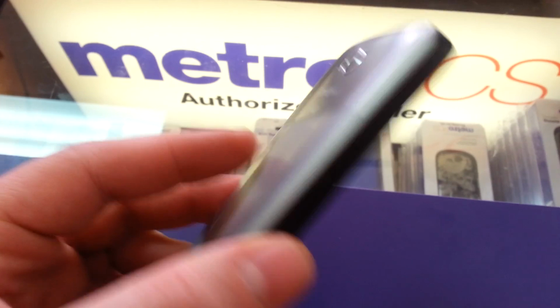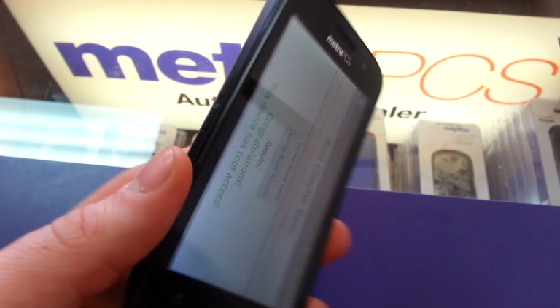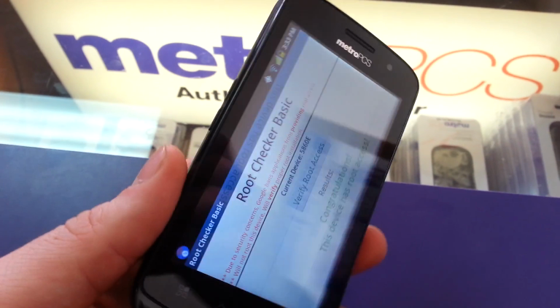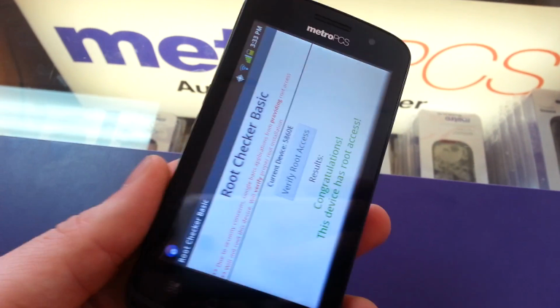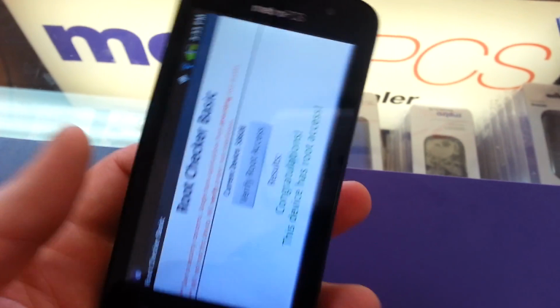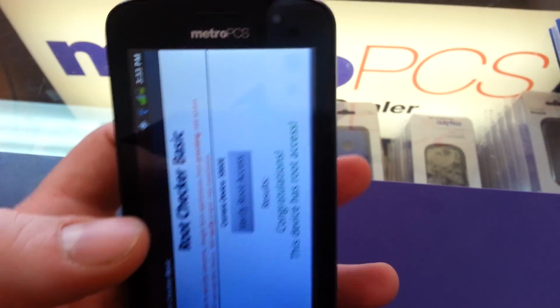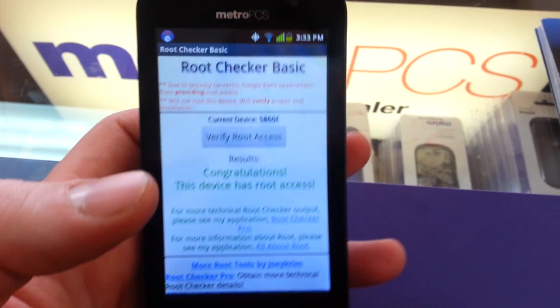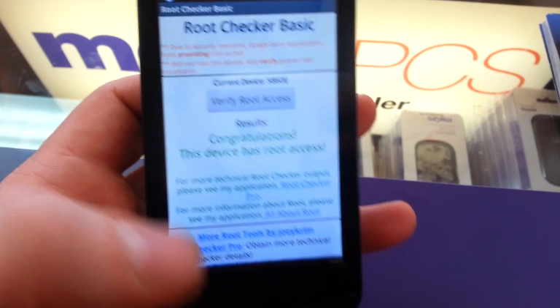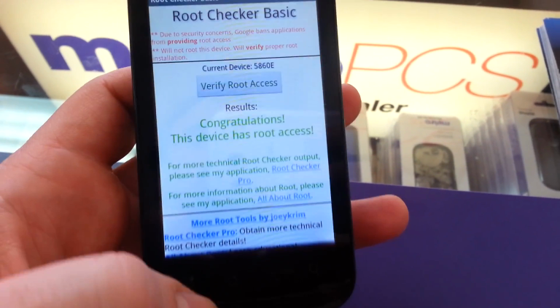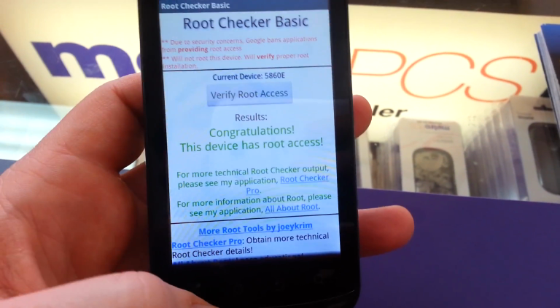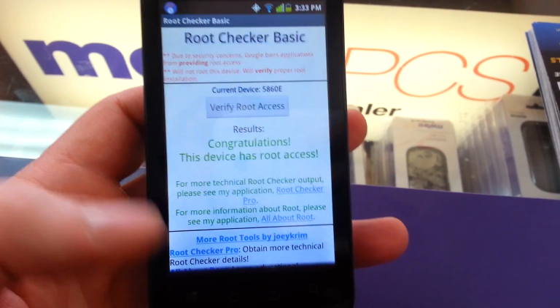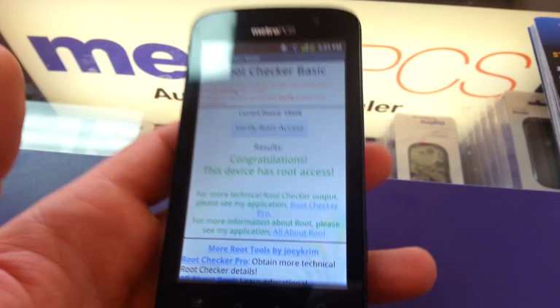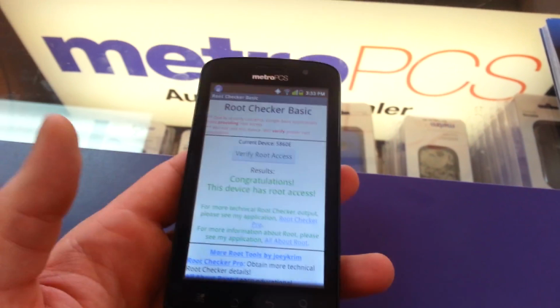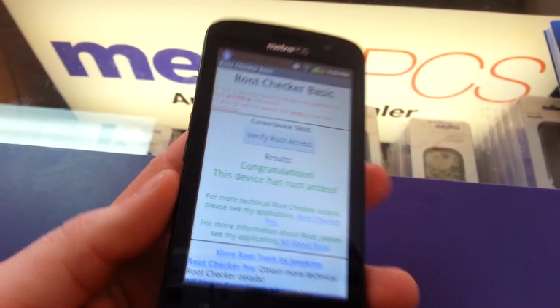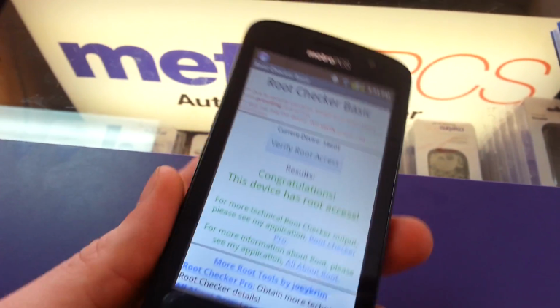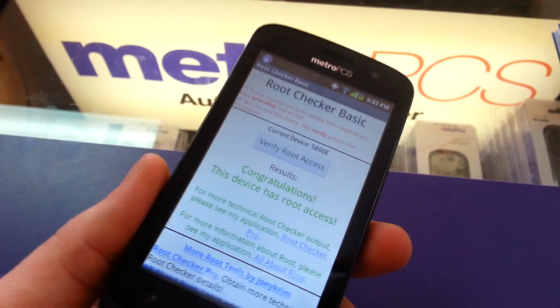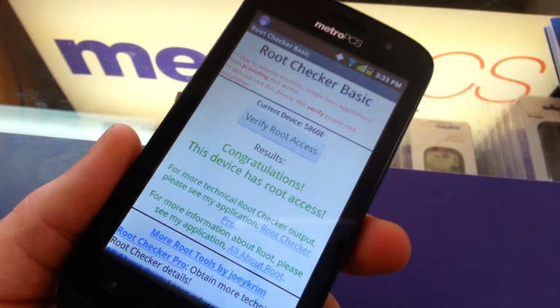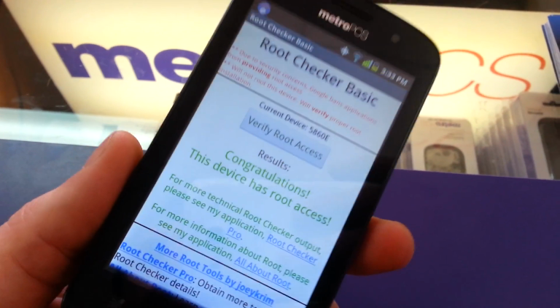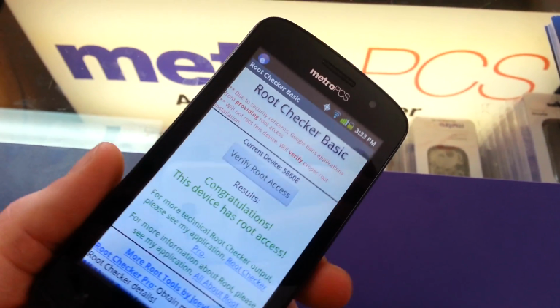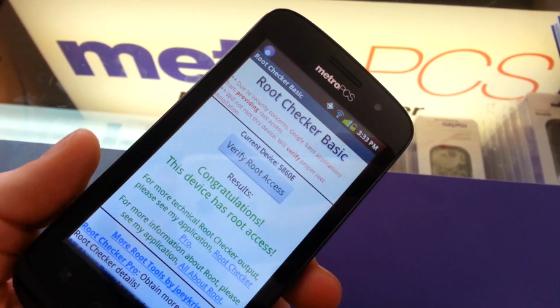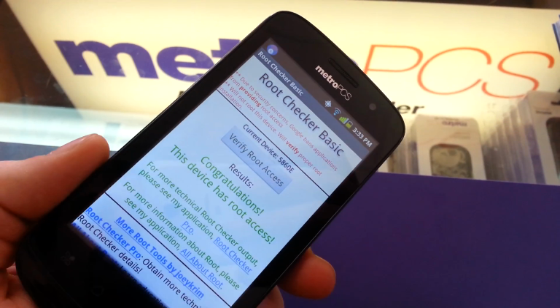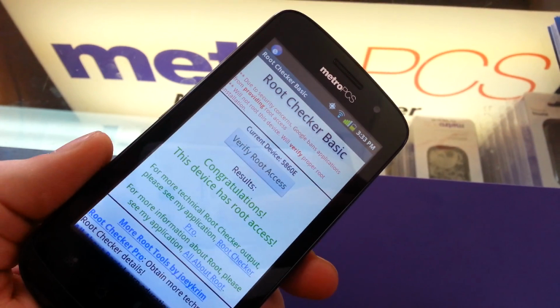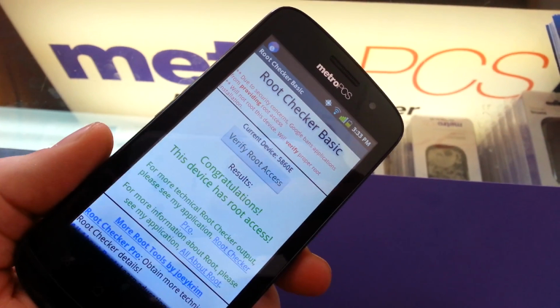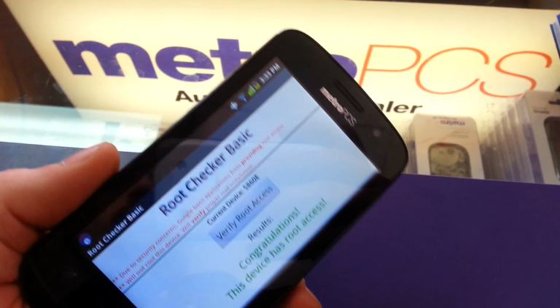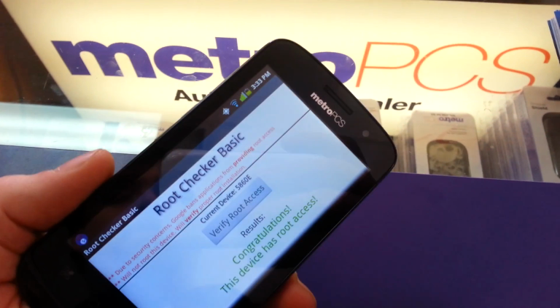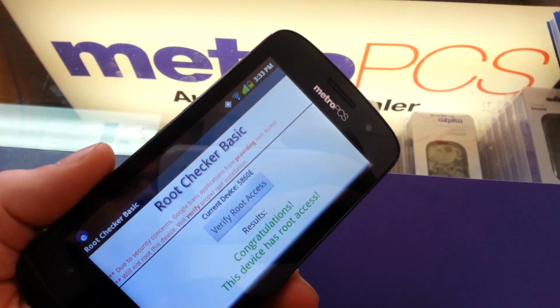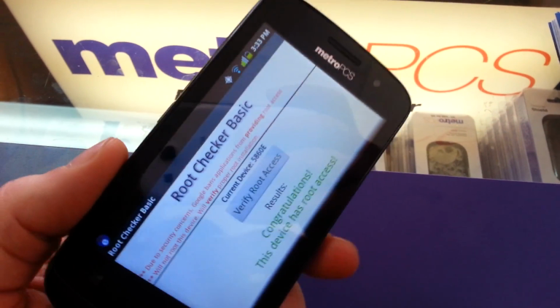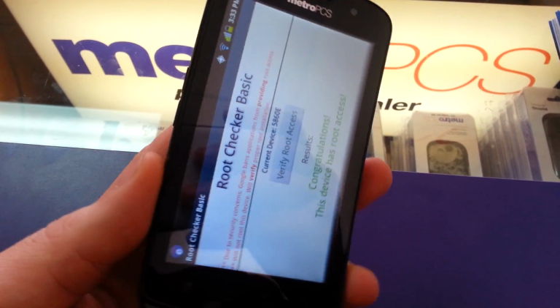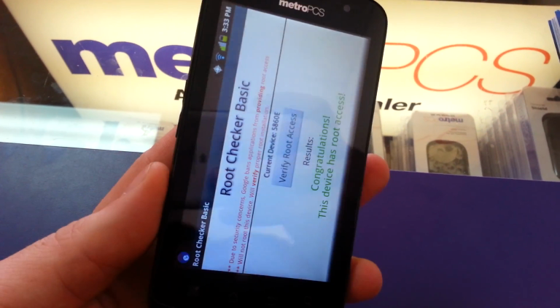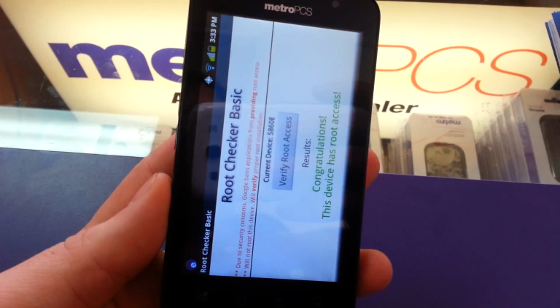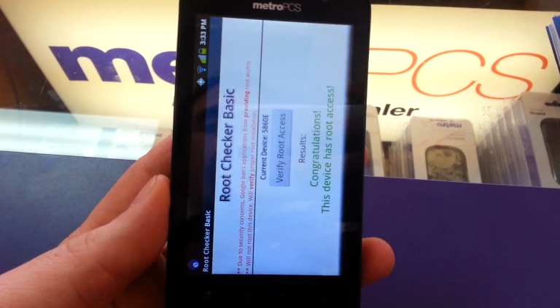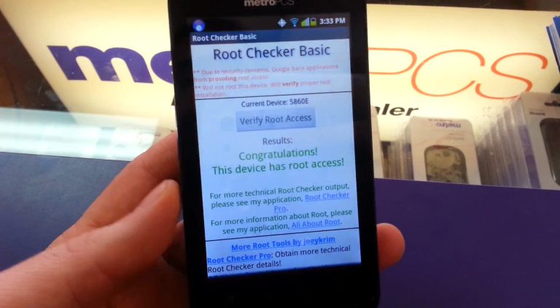If you have any more questions, anything you want to learn how to do on a phone, just leave it in the comments and I'll try and throw together a video for you.